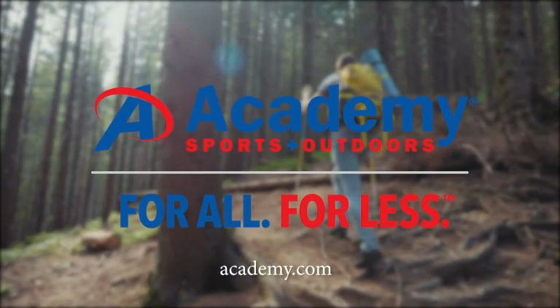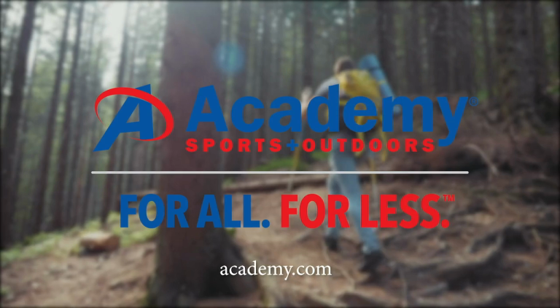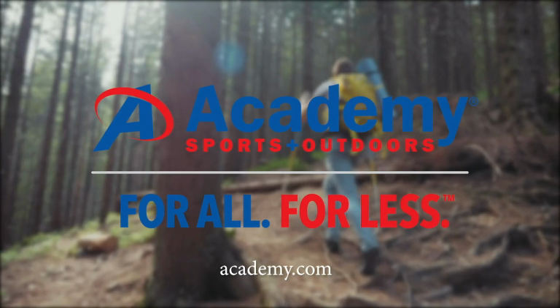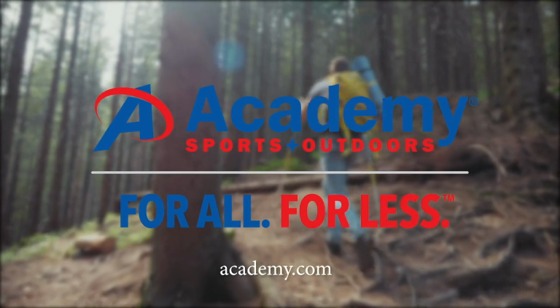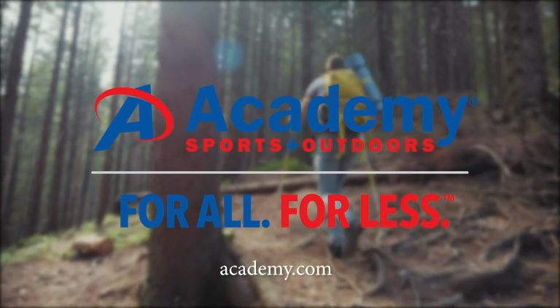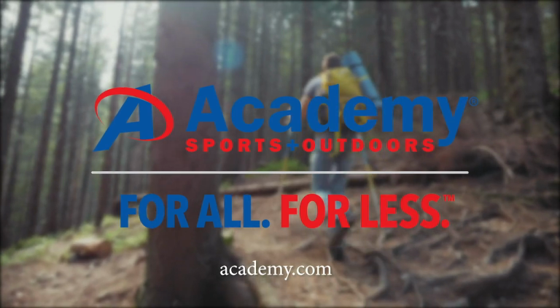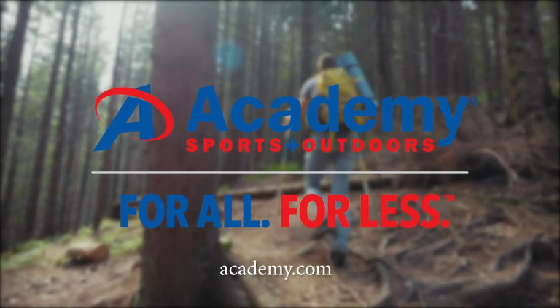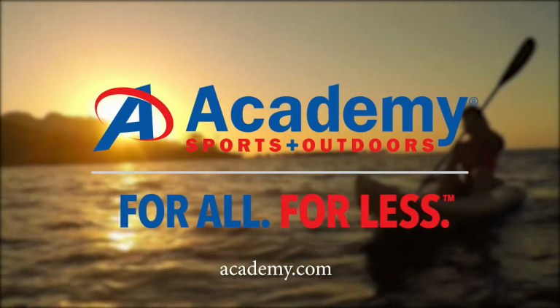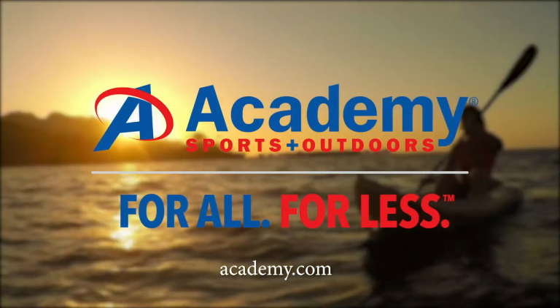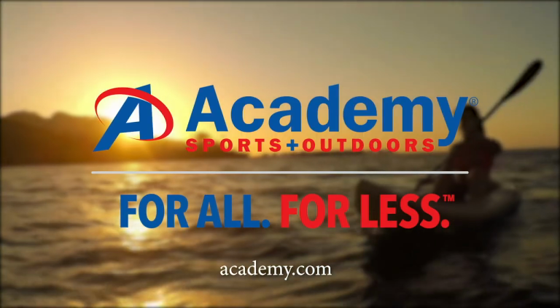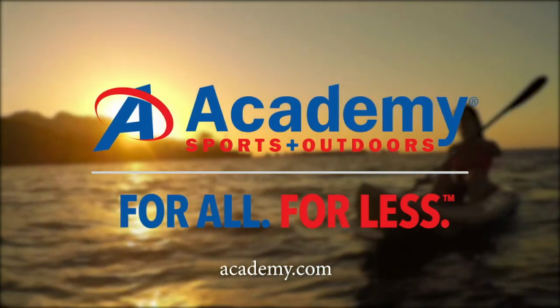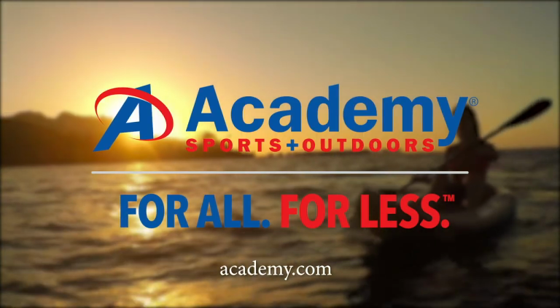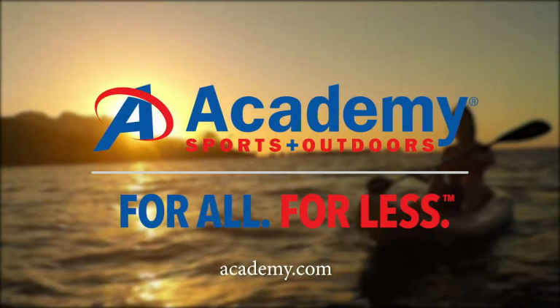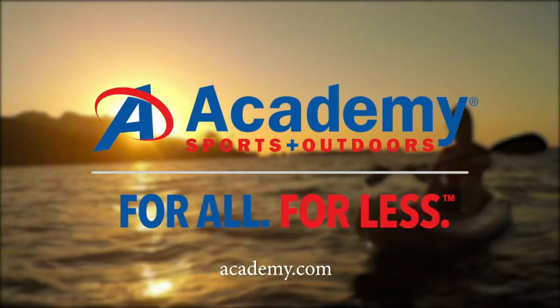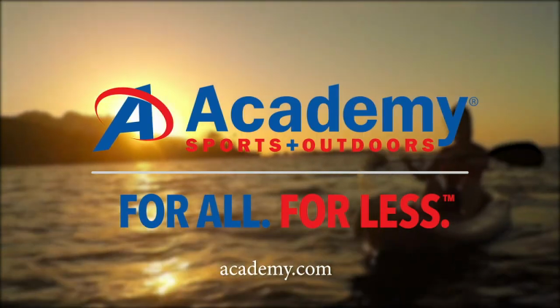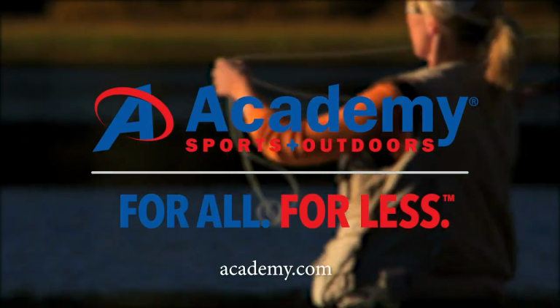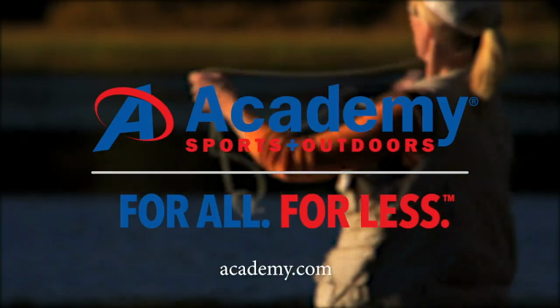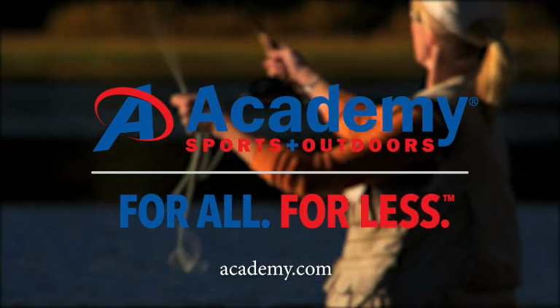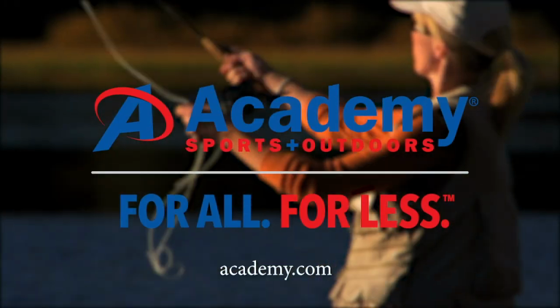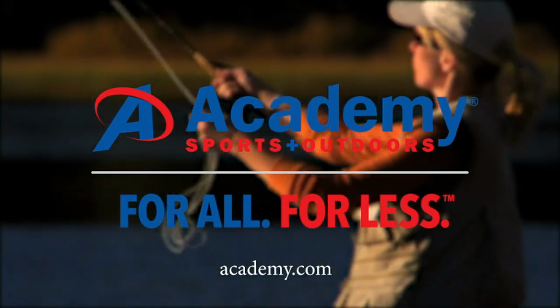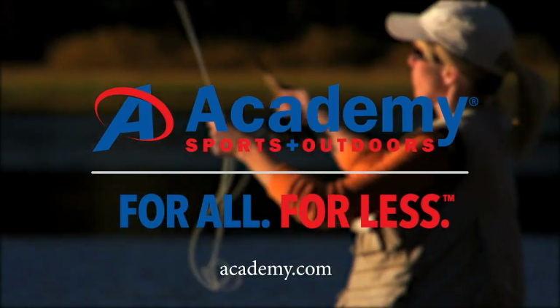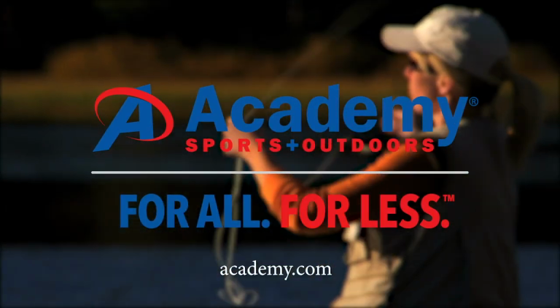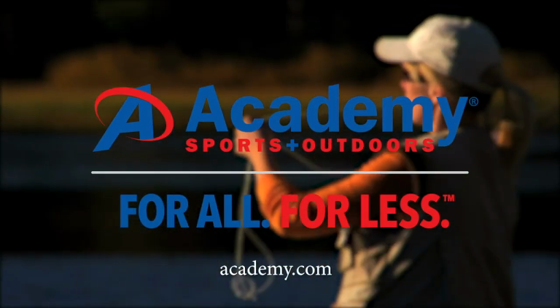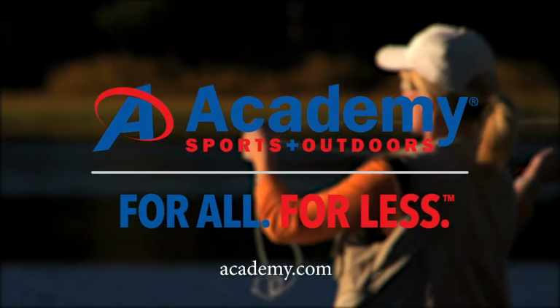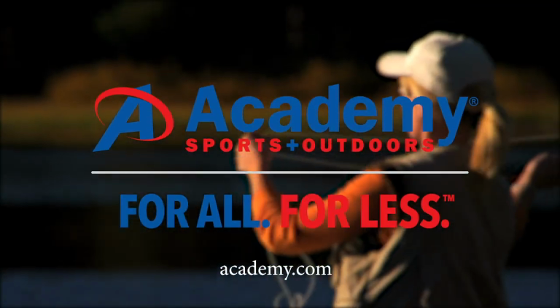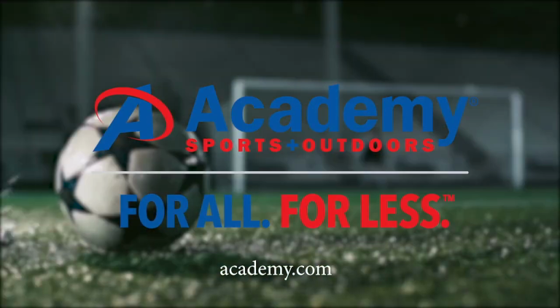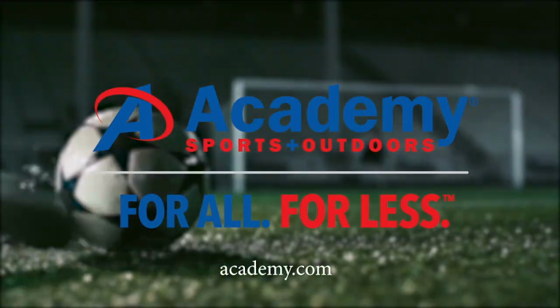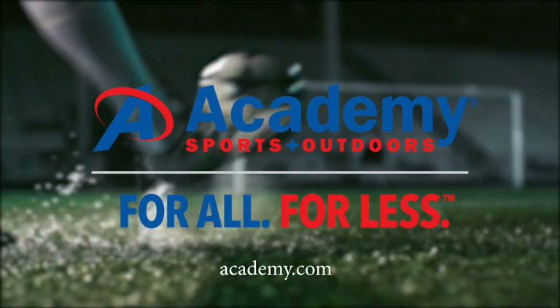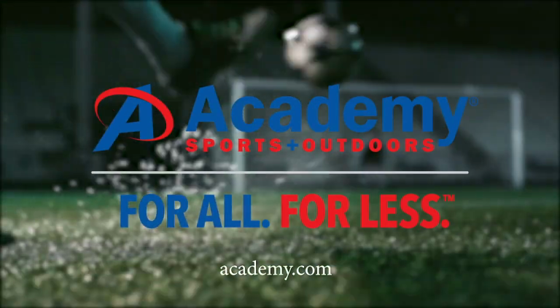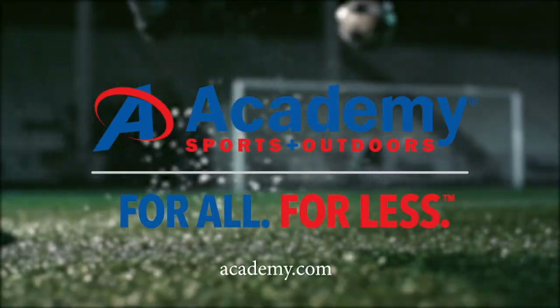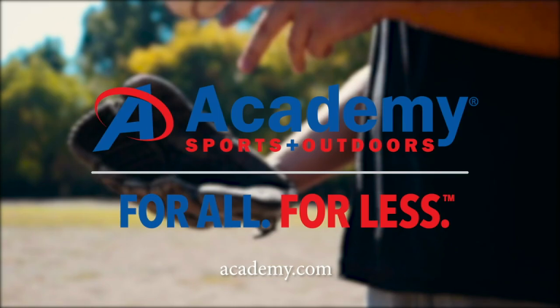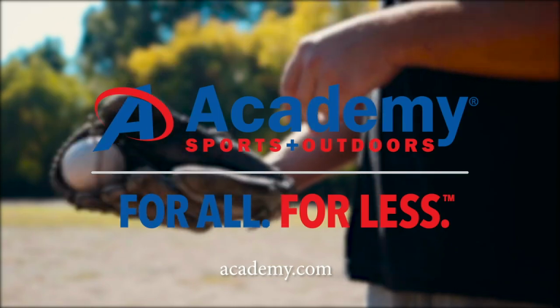Clothing and gear provided by Academy Sports and Outdoors — for all, for less.